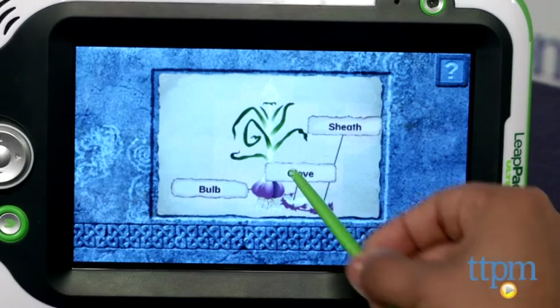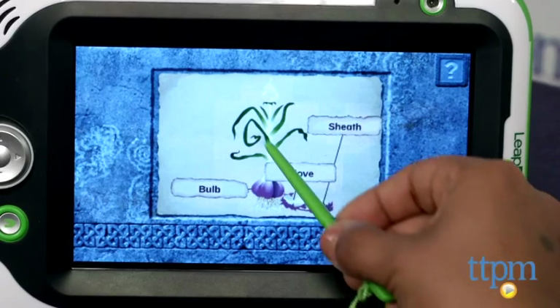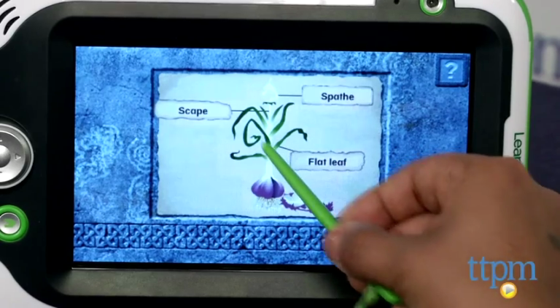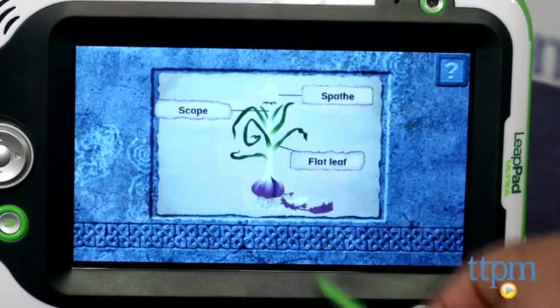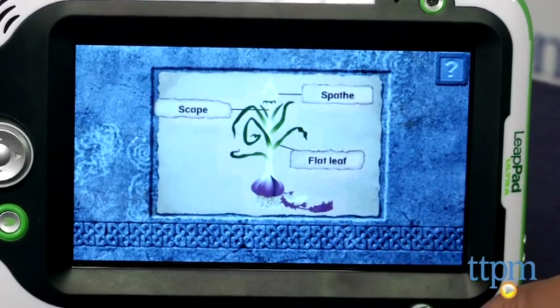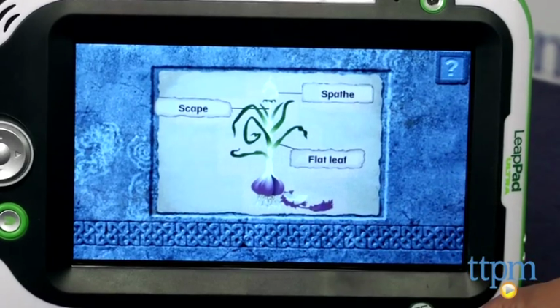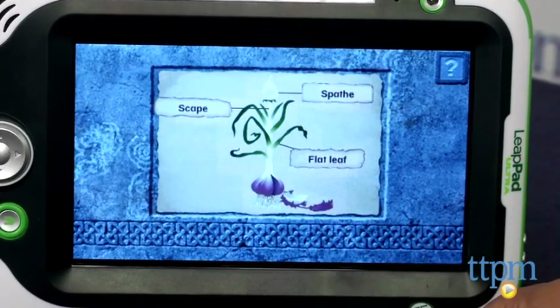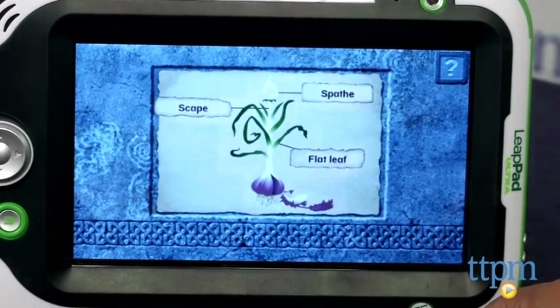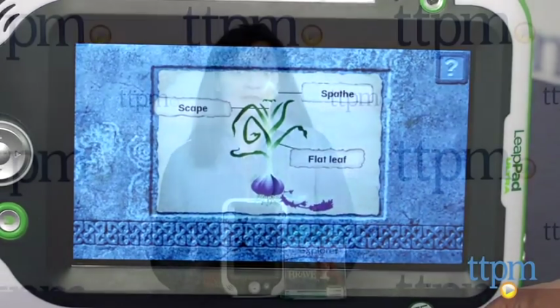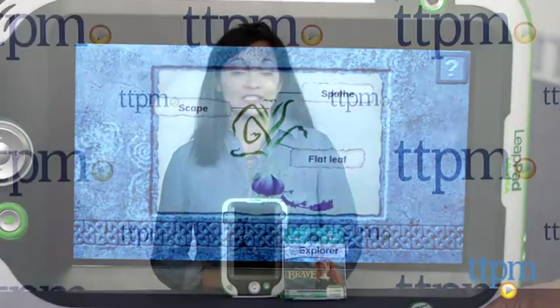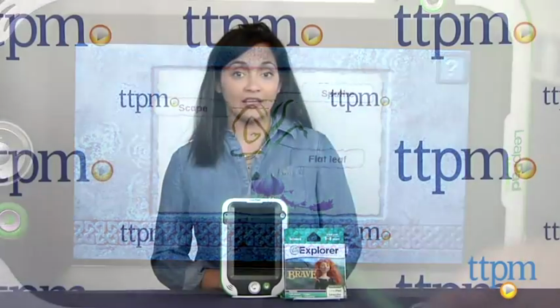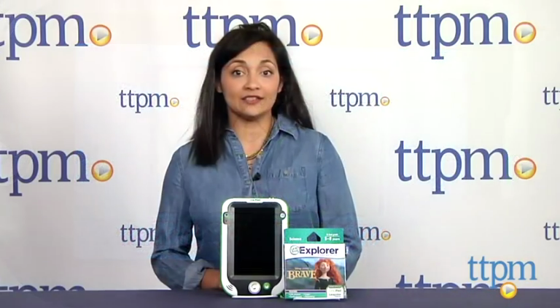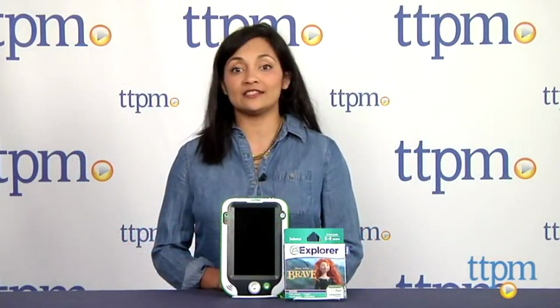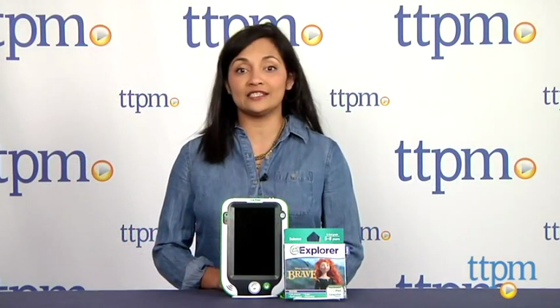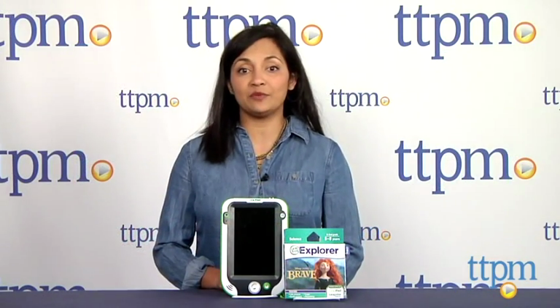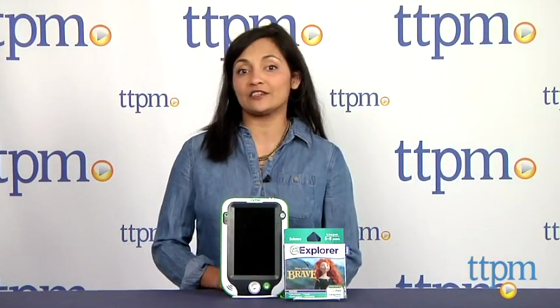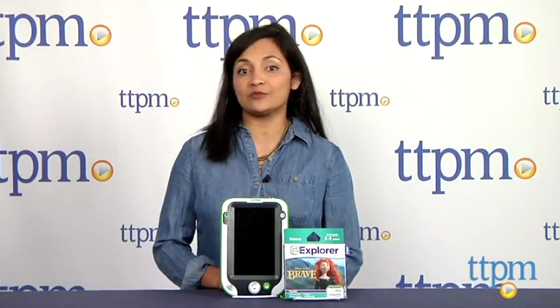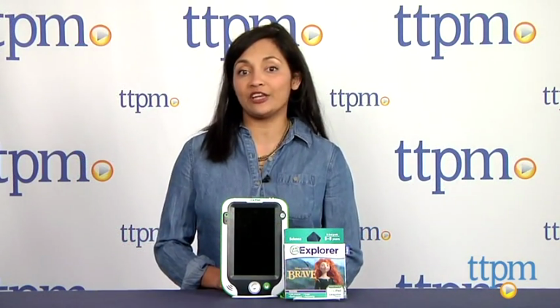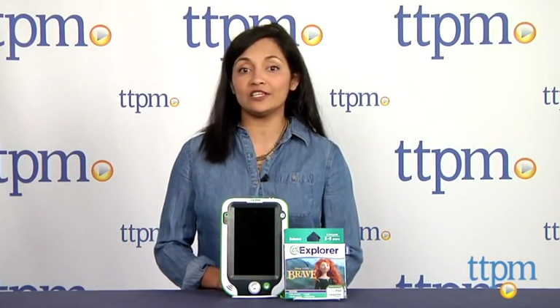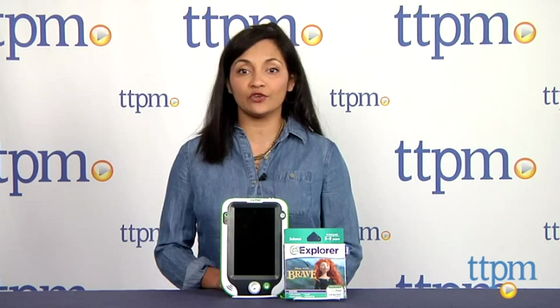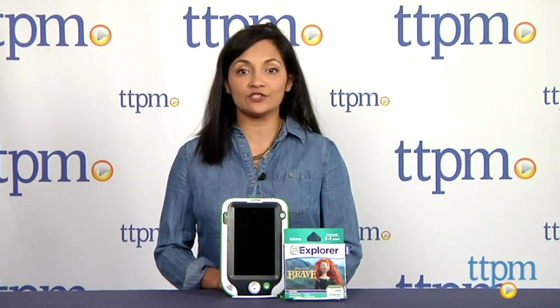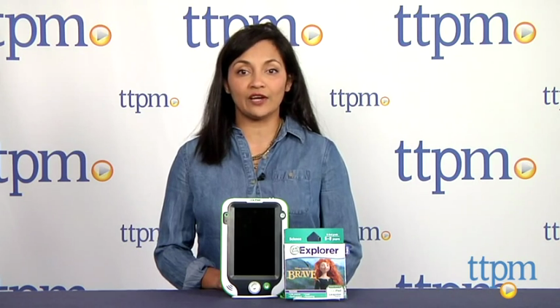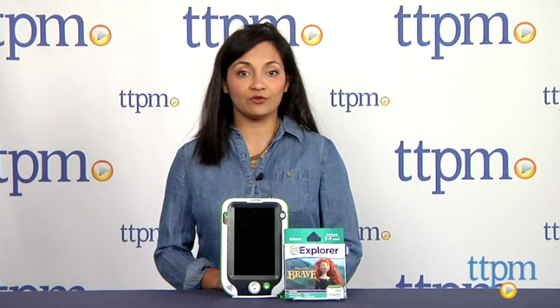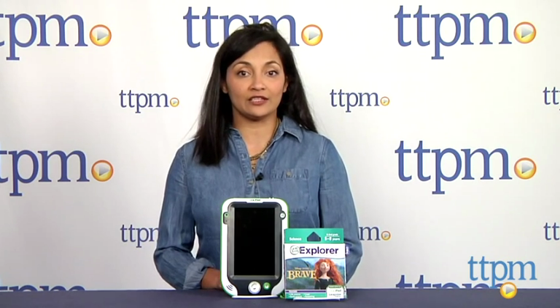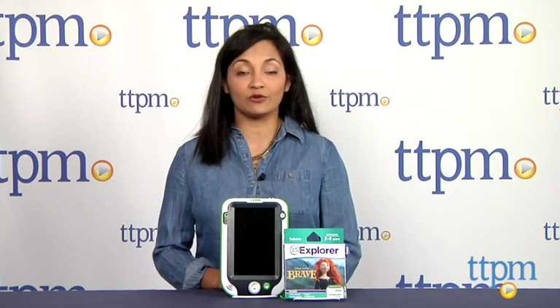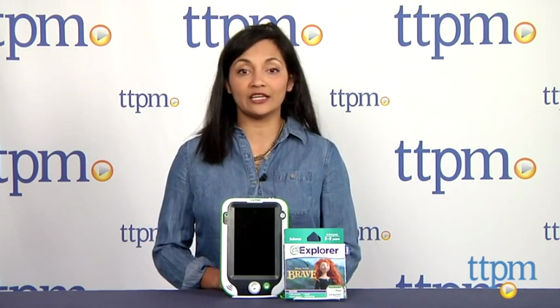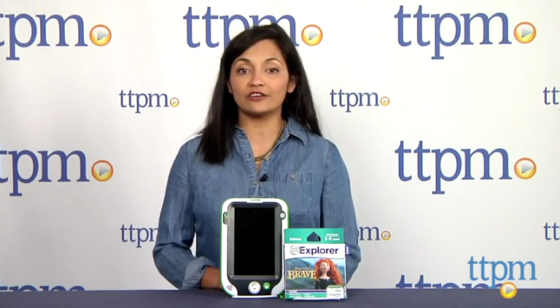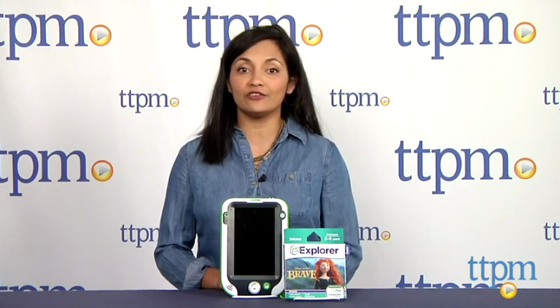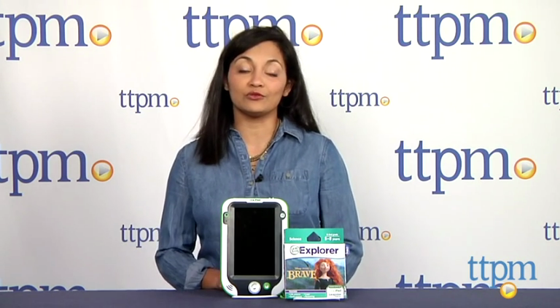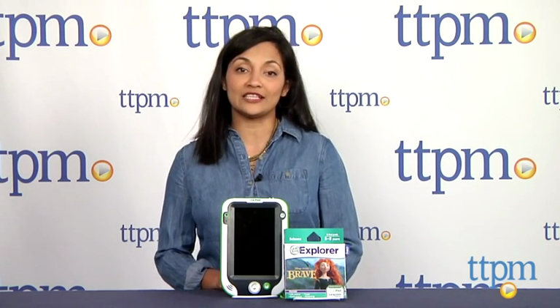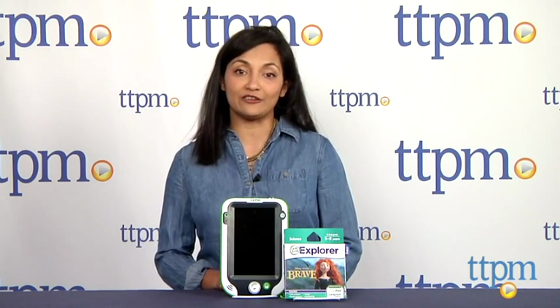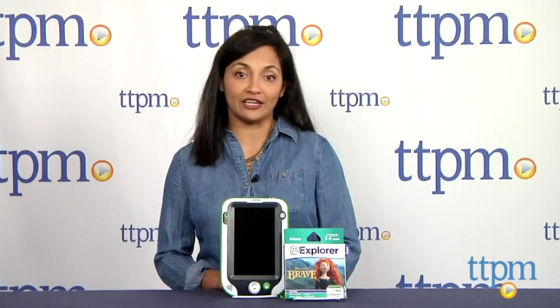The LeapFrog Explorer learning game, Disney Pixar's Brave, is for ages 5-8 or kindergarten through second grade.